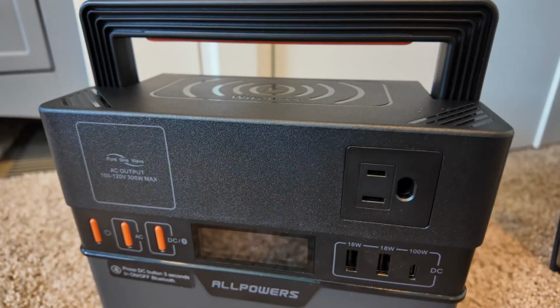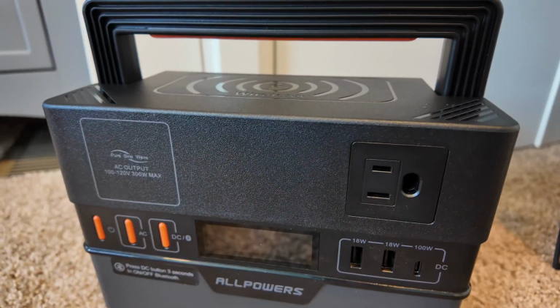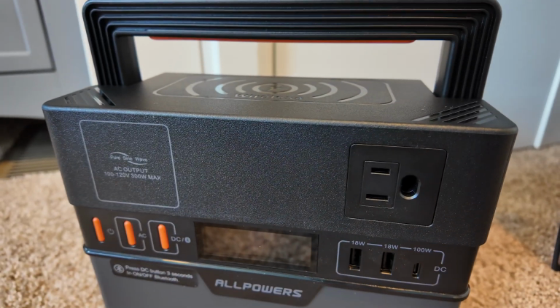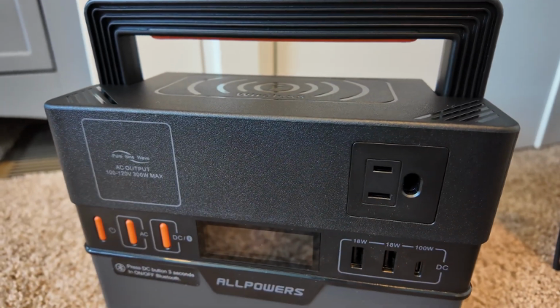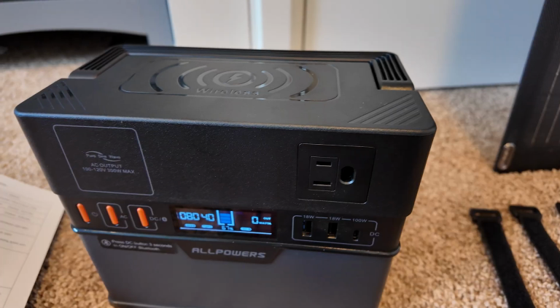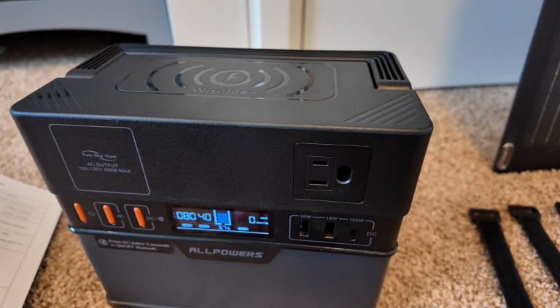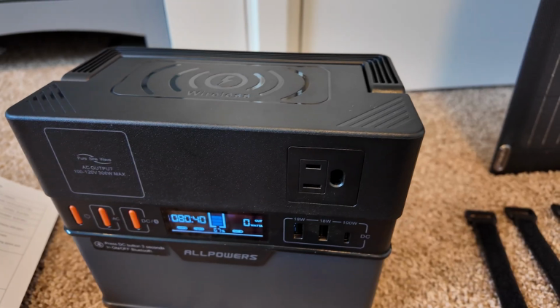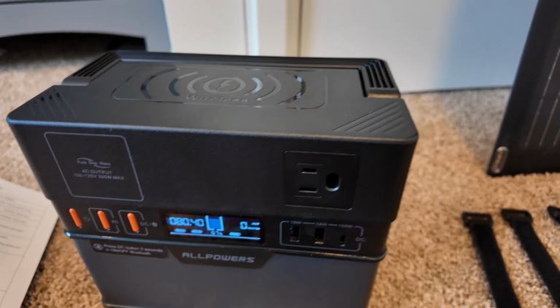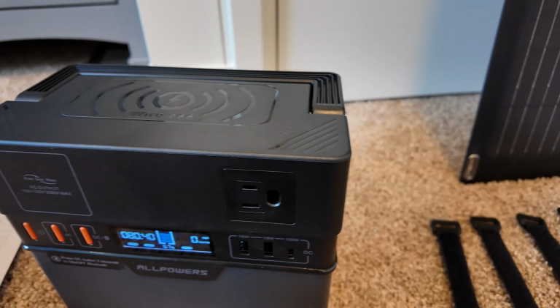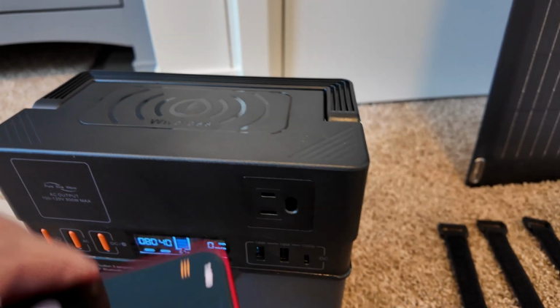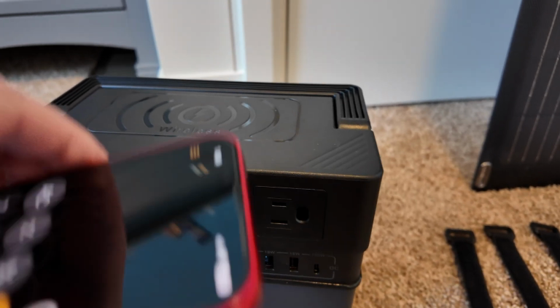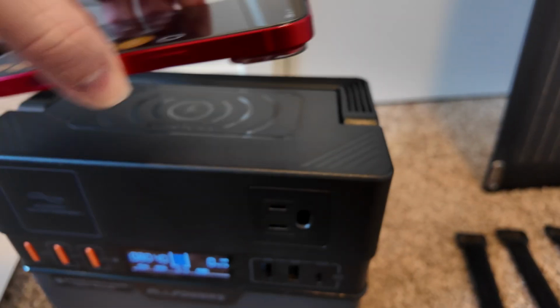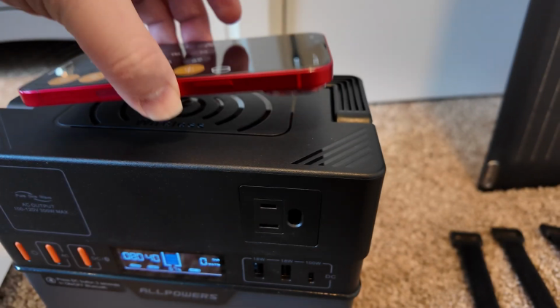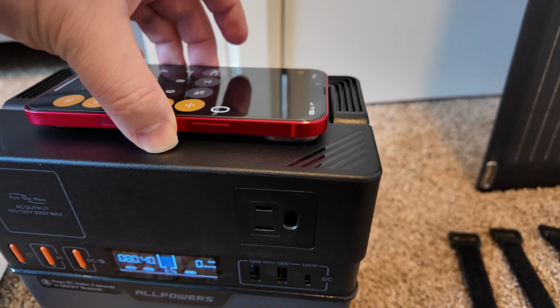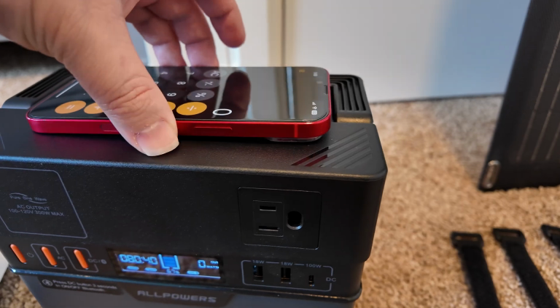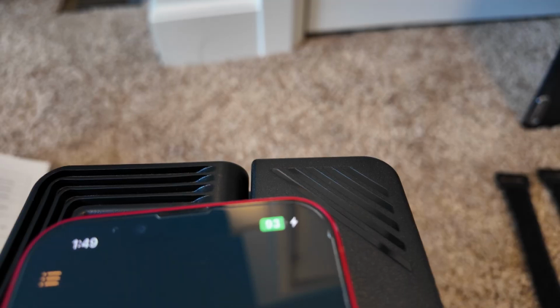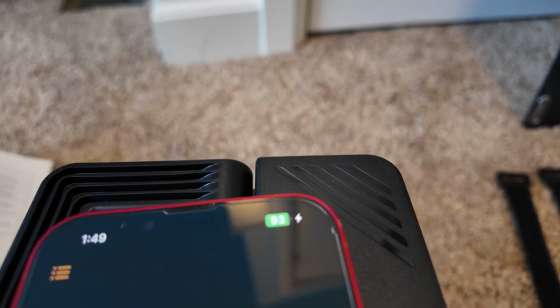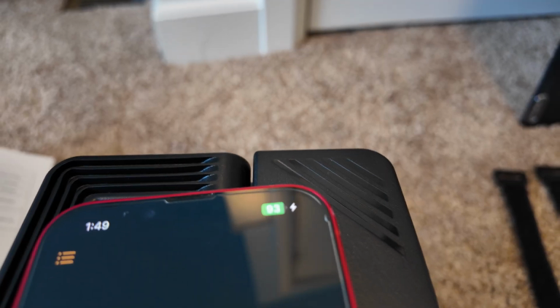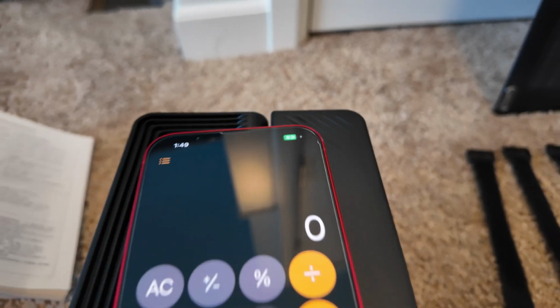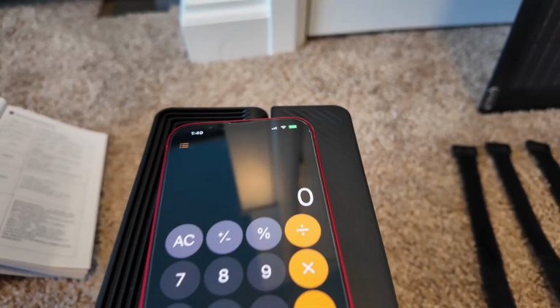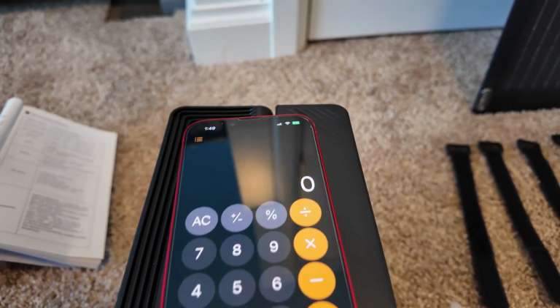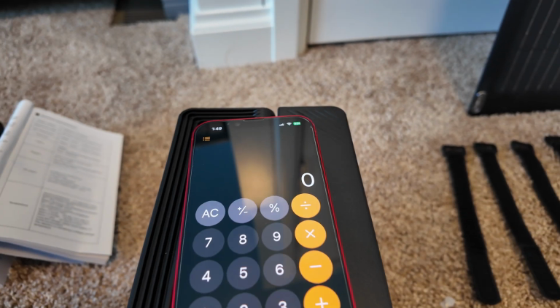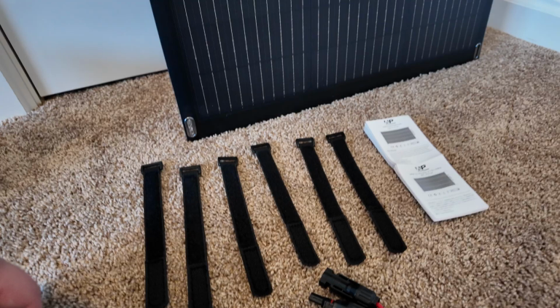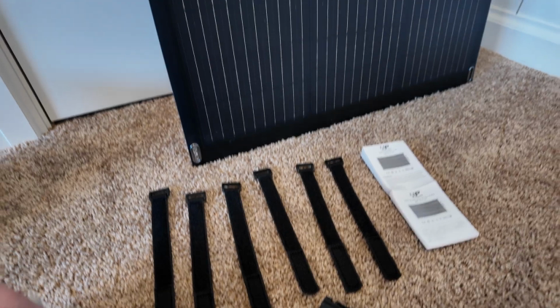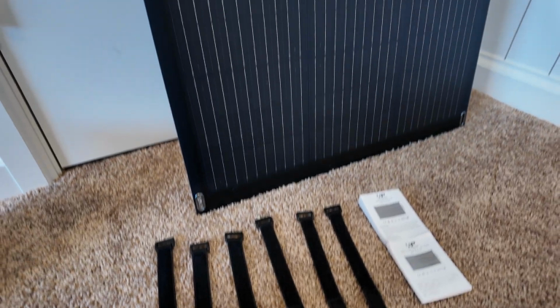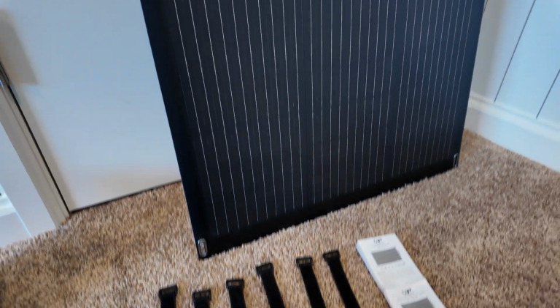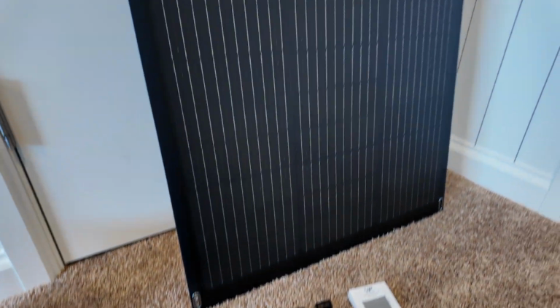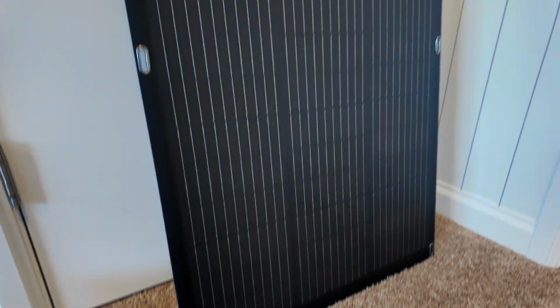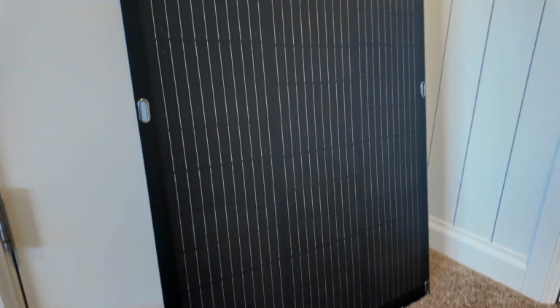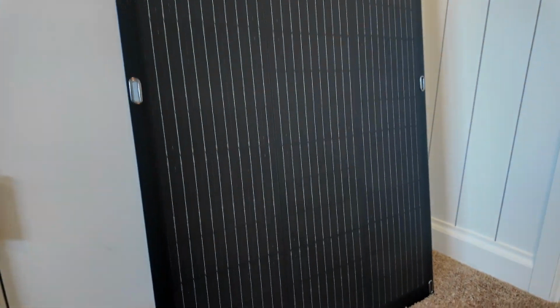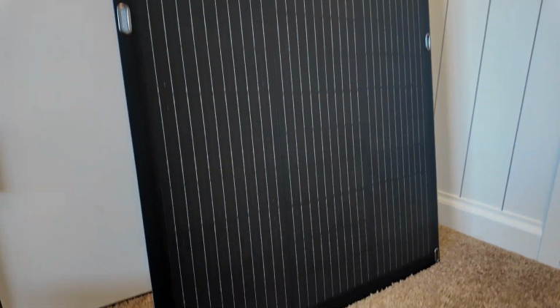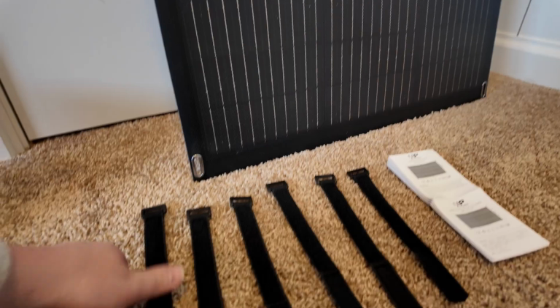It has a 300-watt pure sine wave inverter that can surge up to 600 watts. Quick test of the wireless charging capability — yep, it immediately started charging.